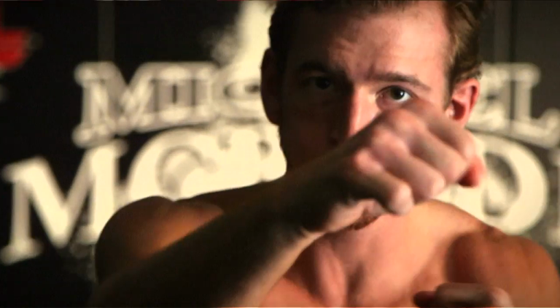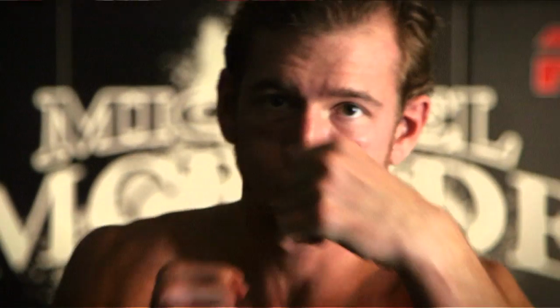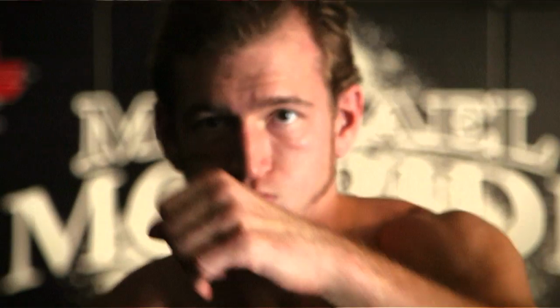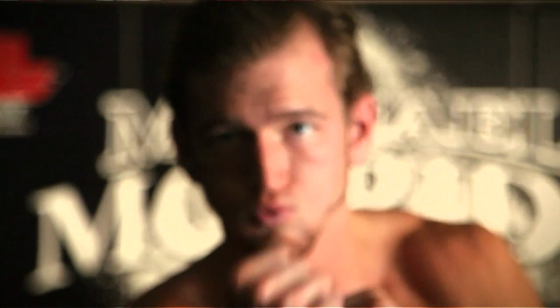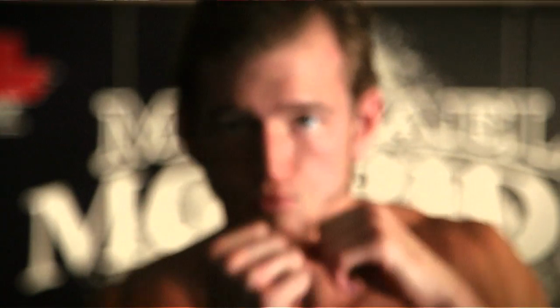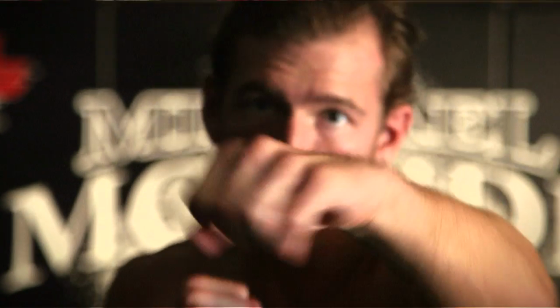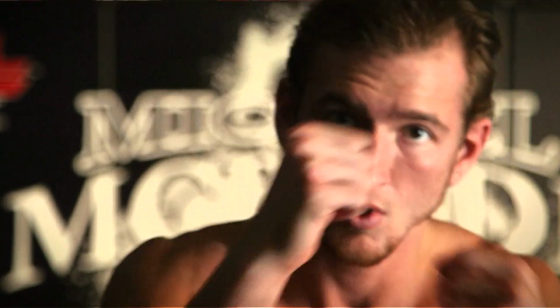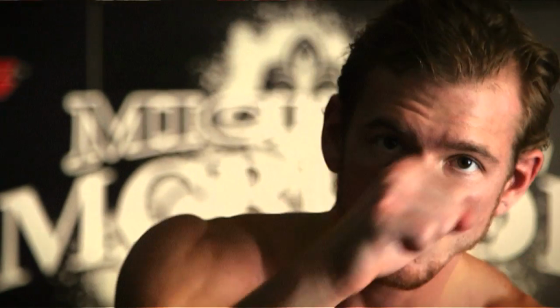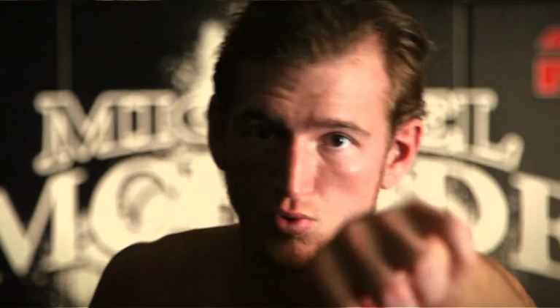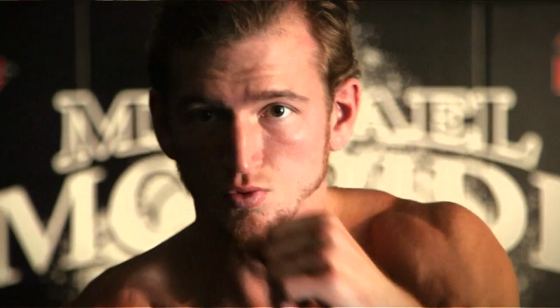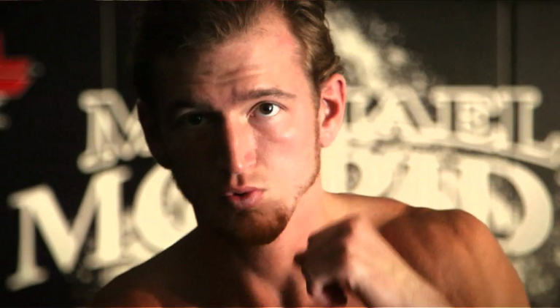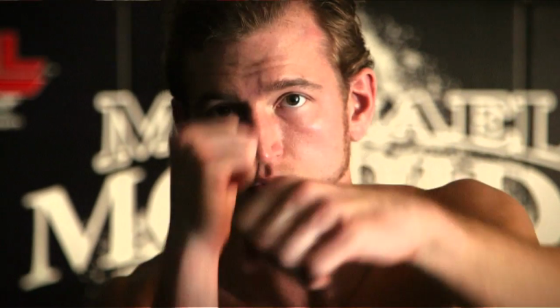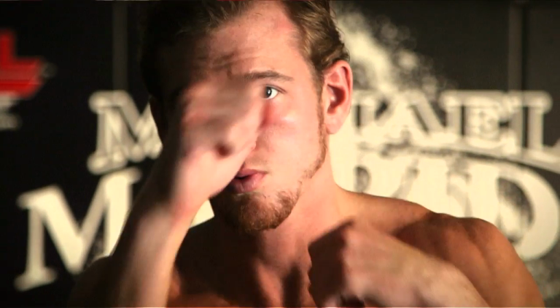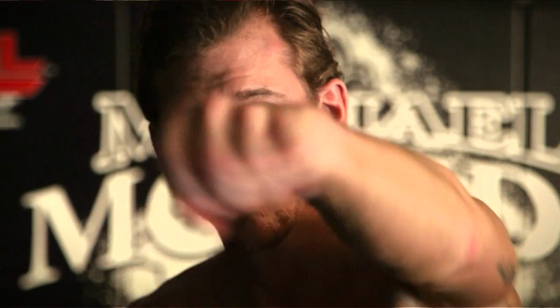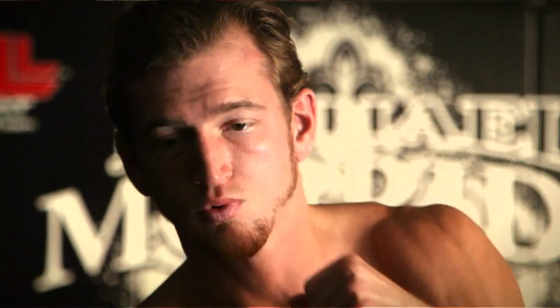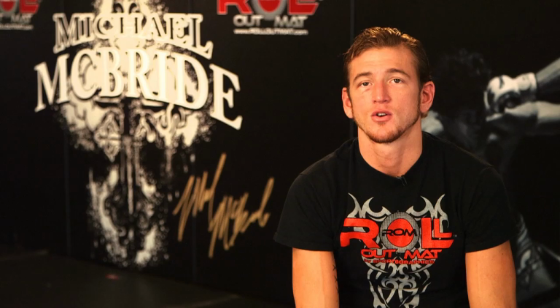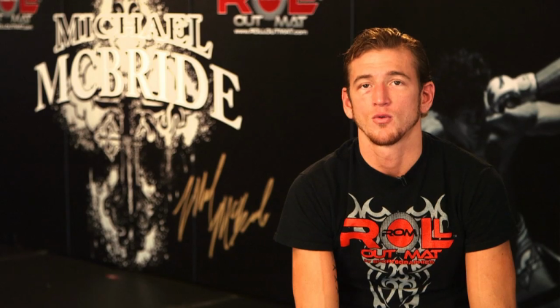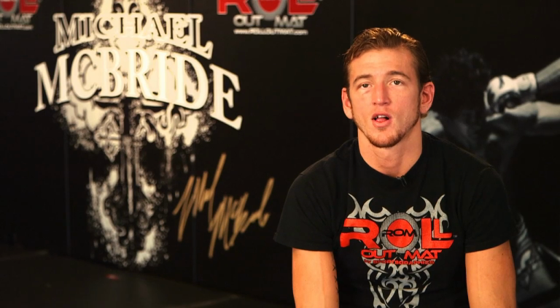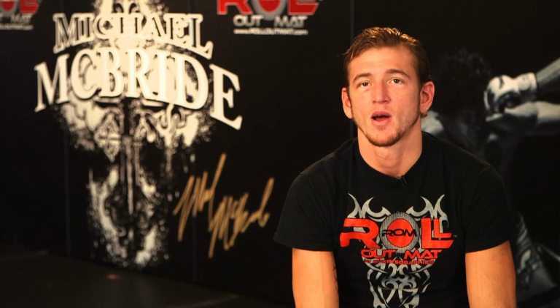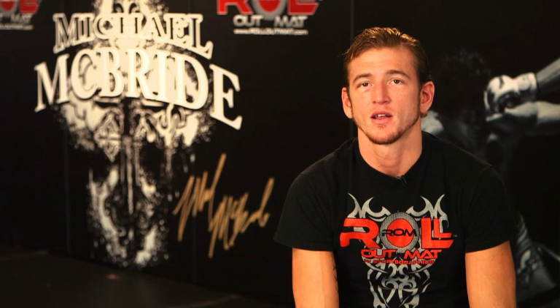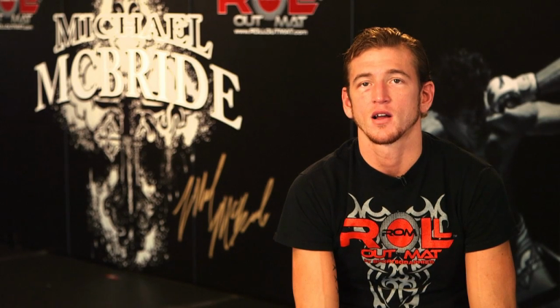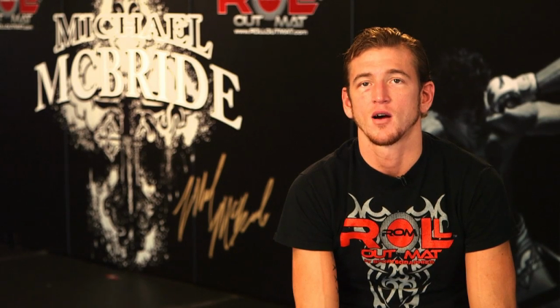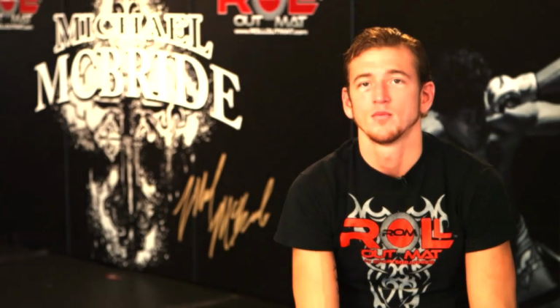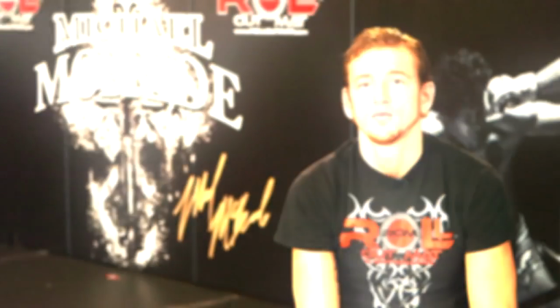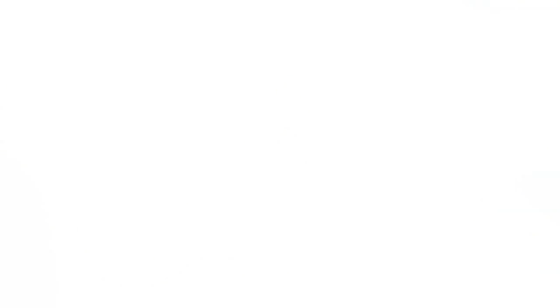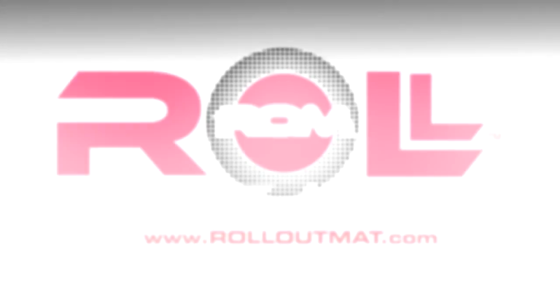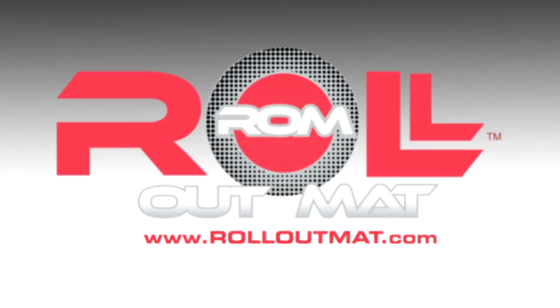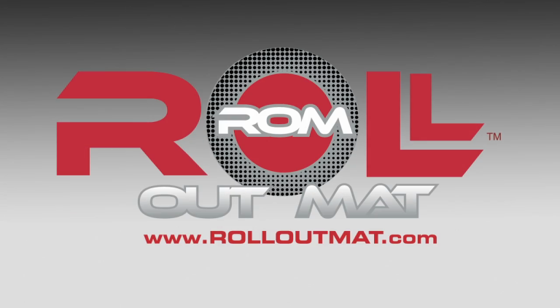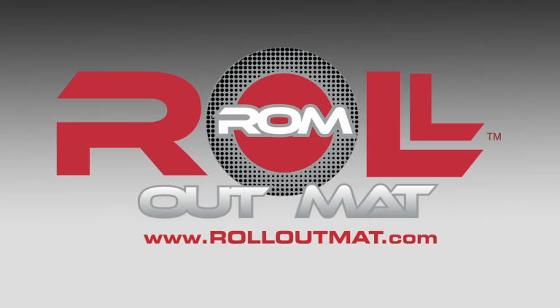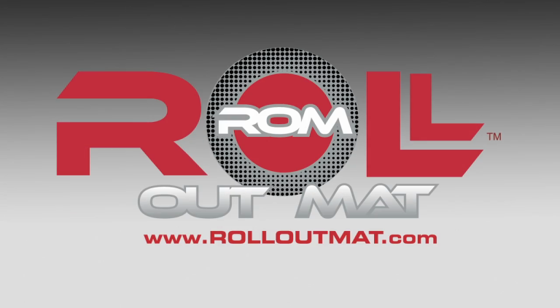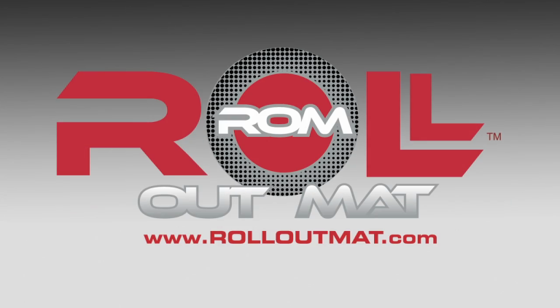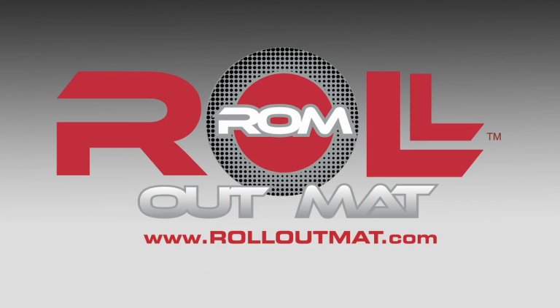For more information on how you can have a gym like this, go to RollOutMat.com. We'll see you next time.